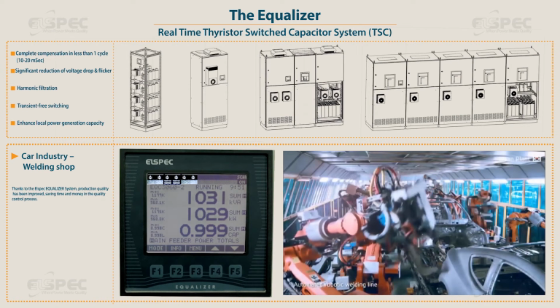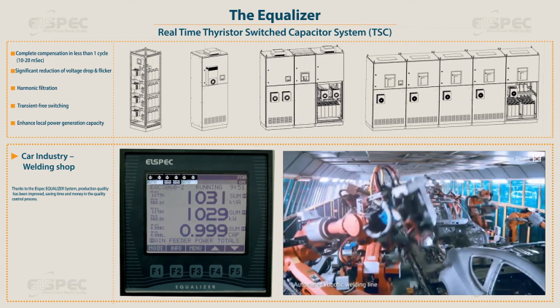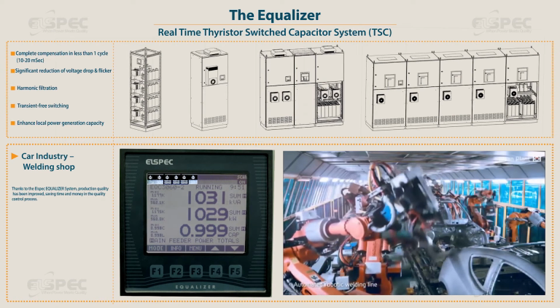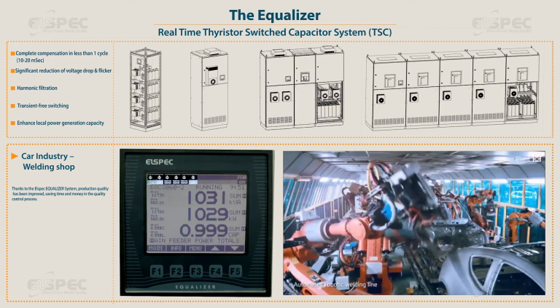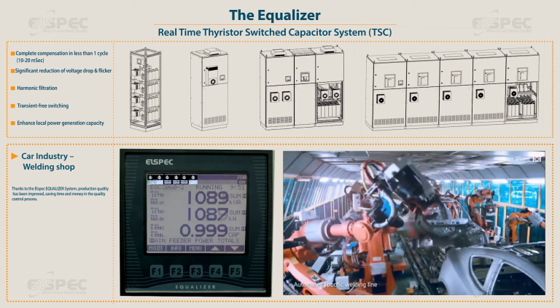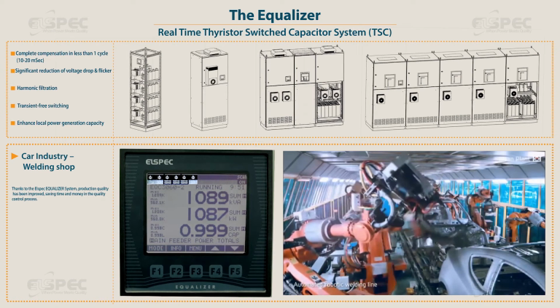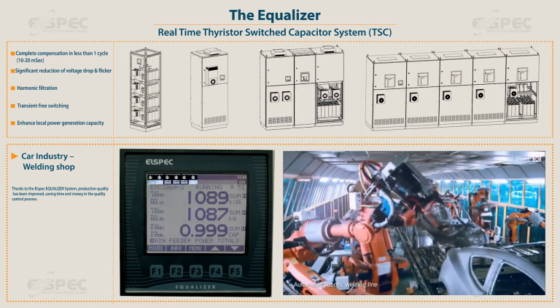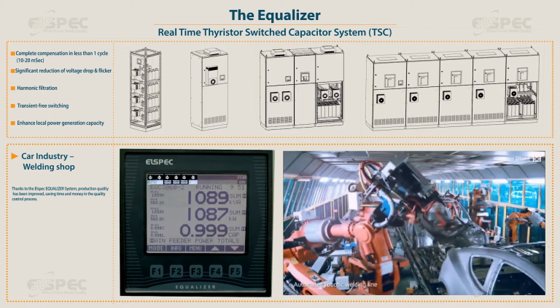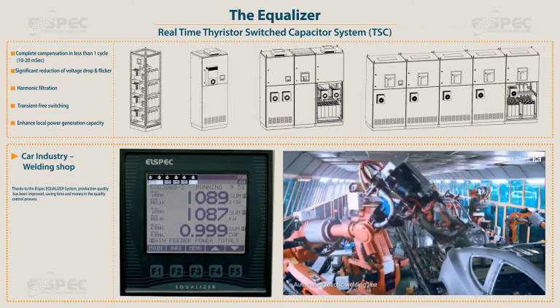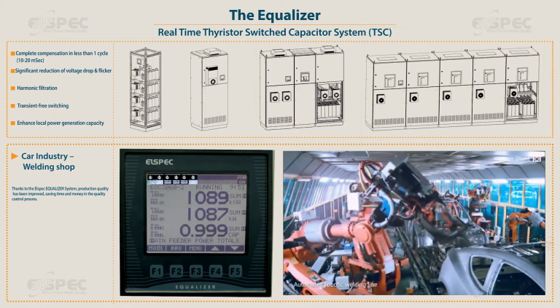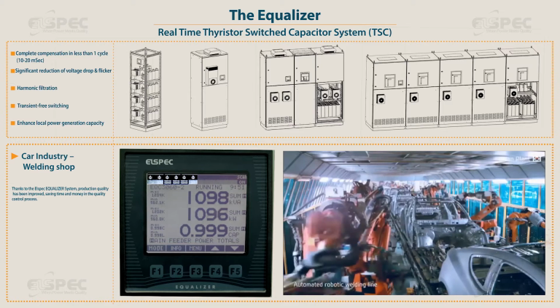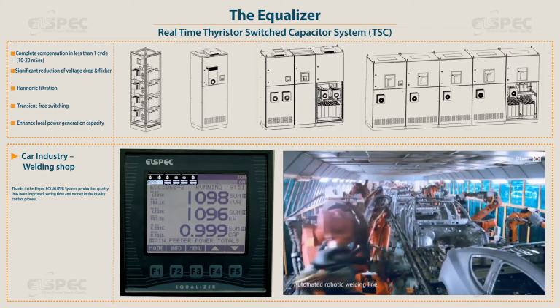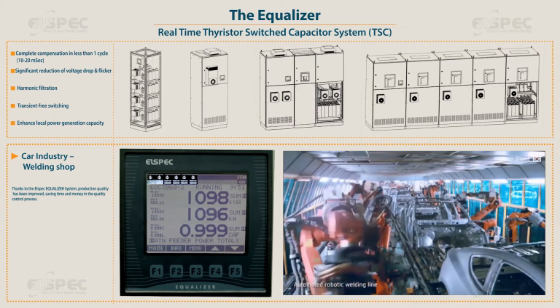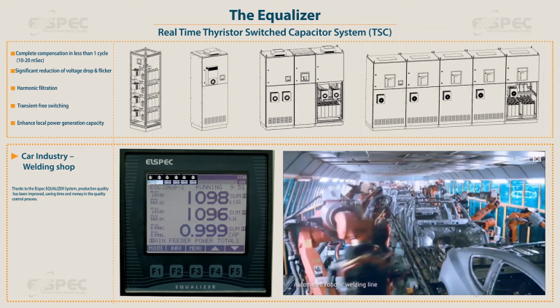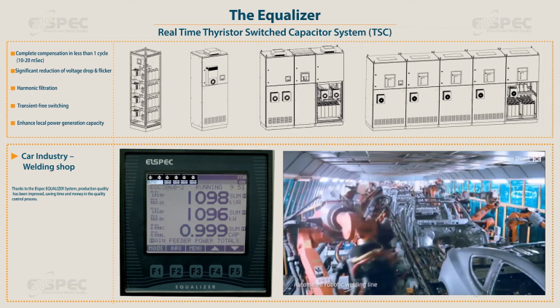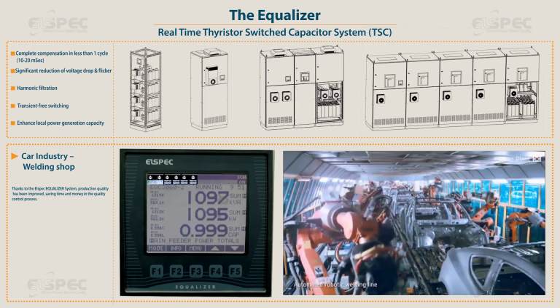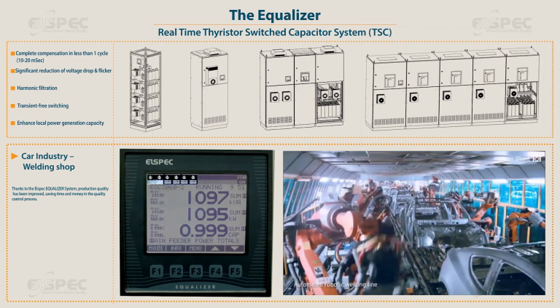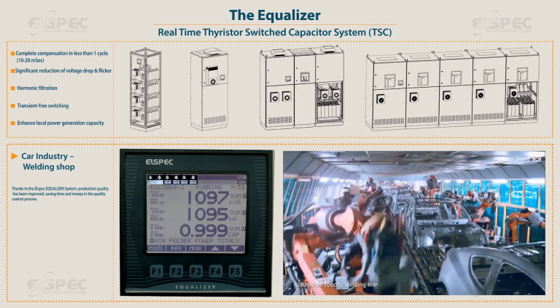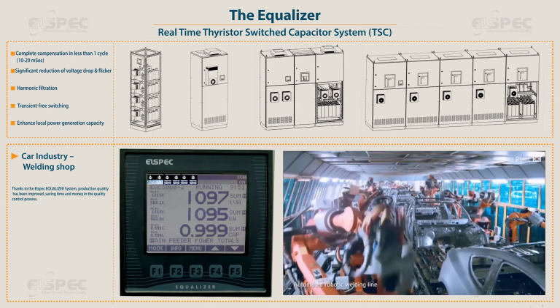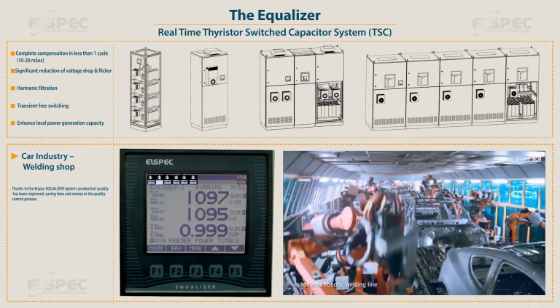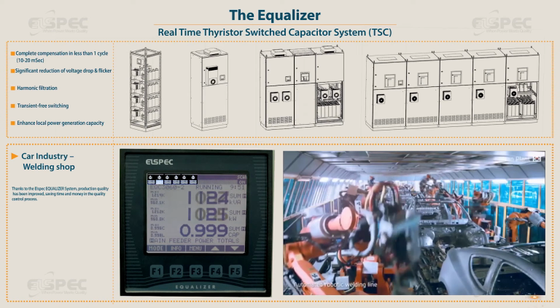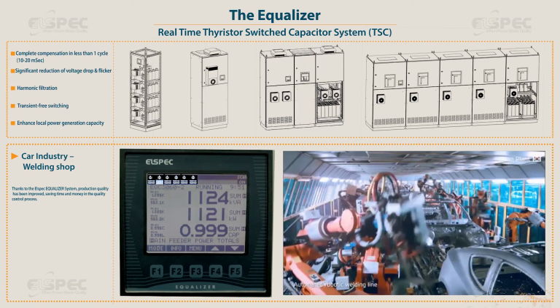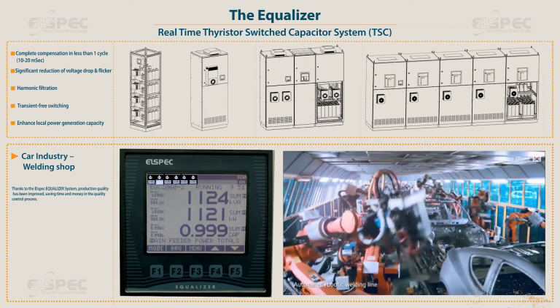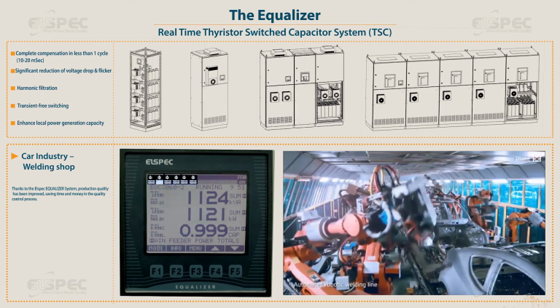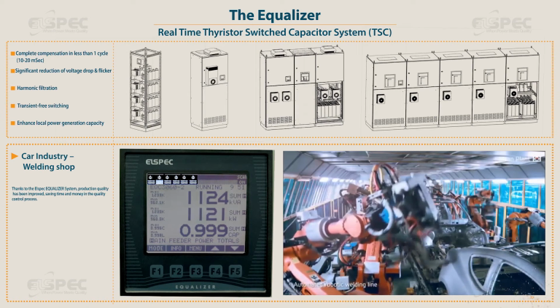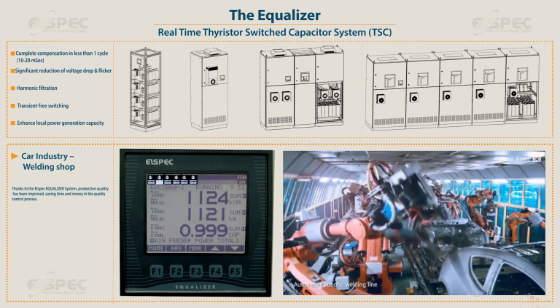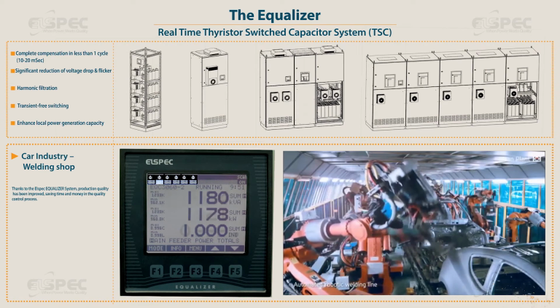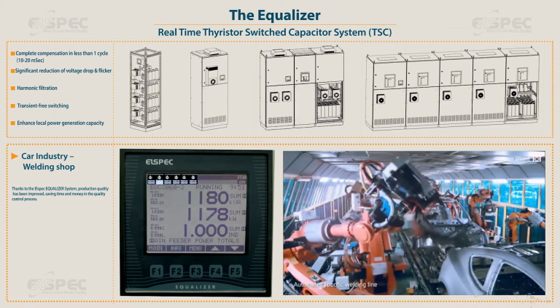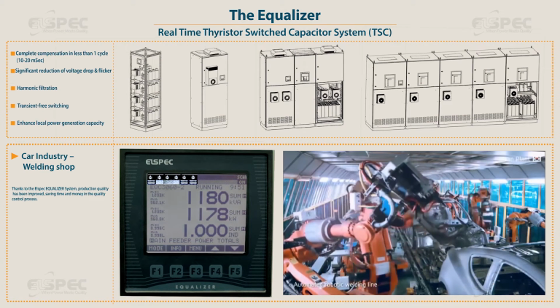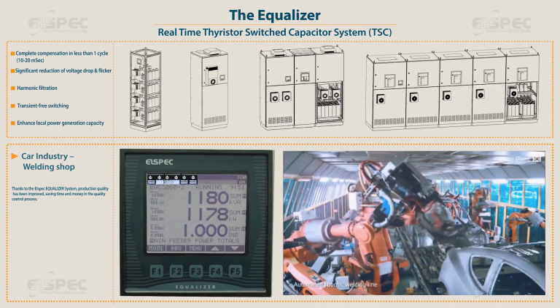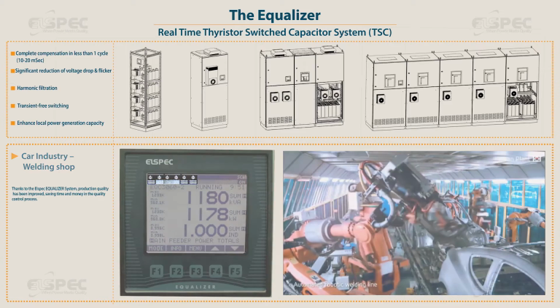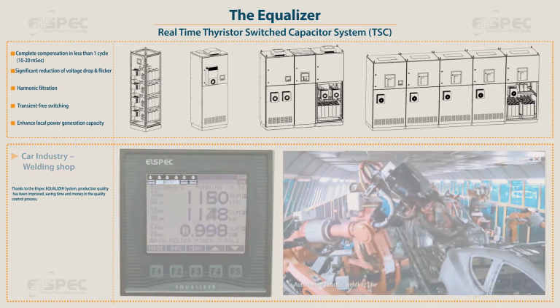Thanks to the L-Spec equalizer system, production quality has been improved, saving time and money in the quality control process.